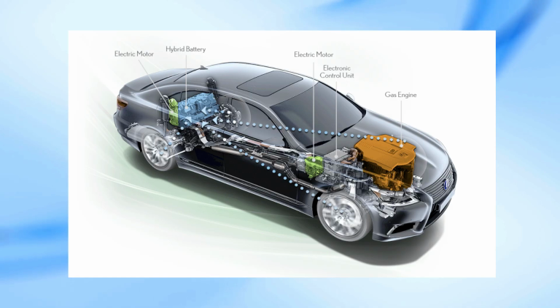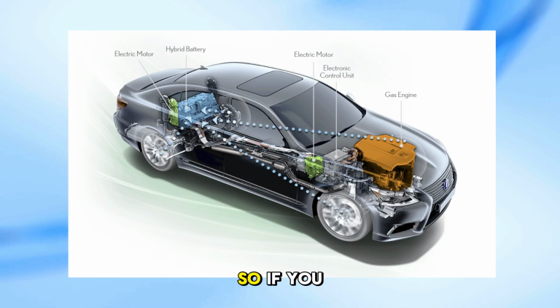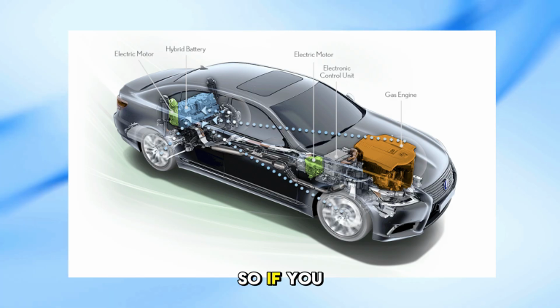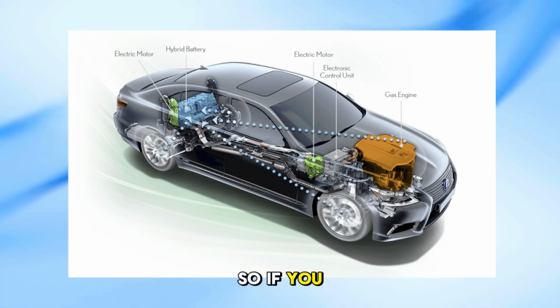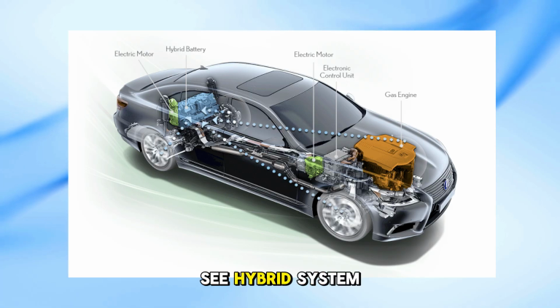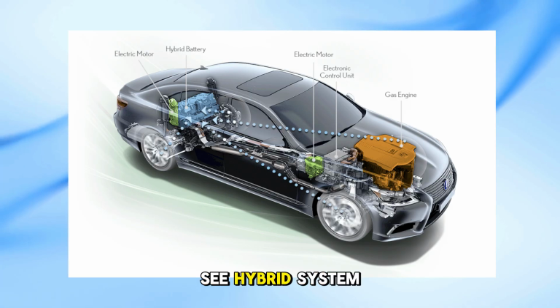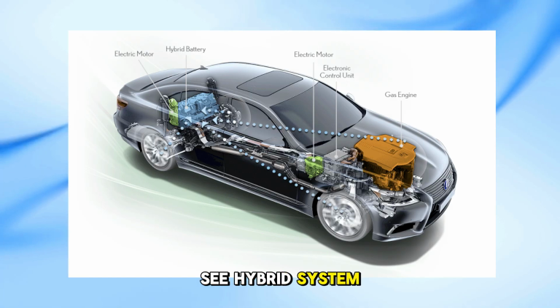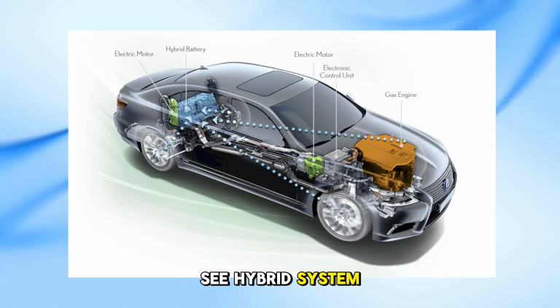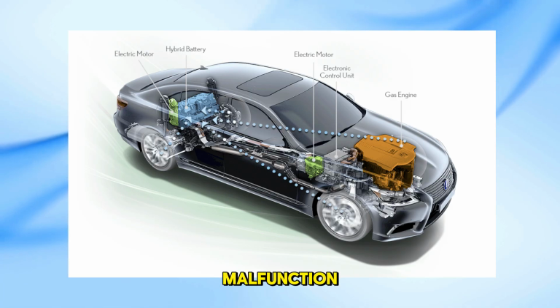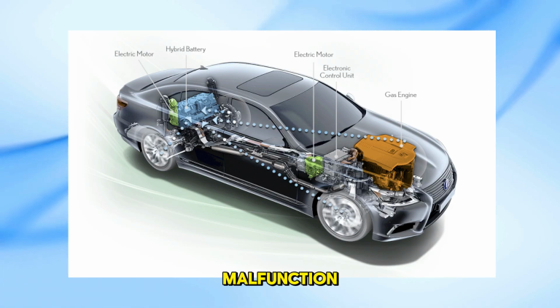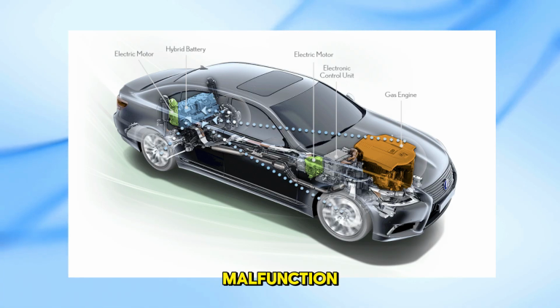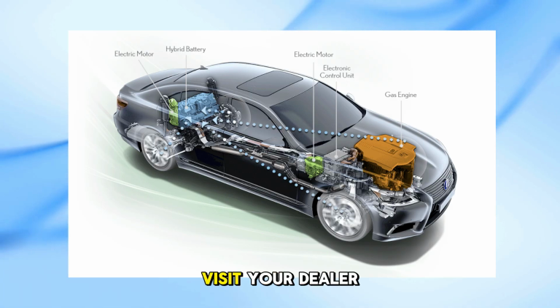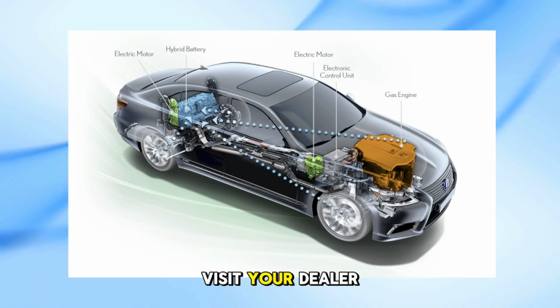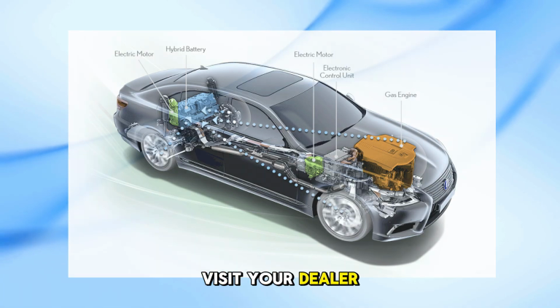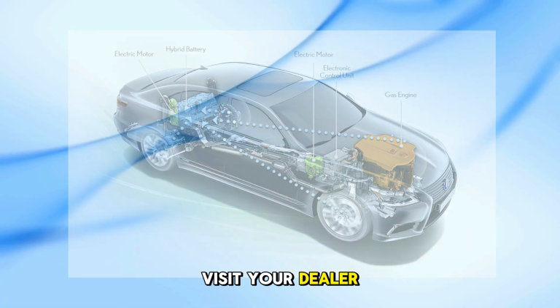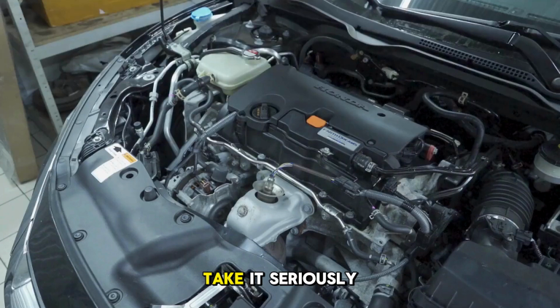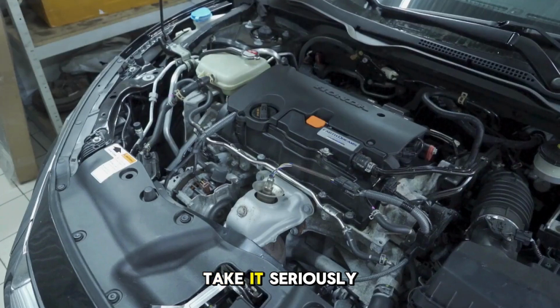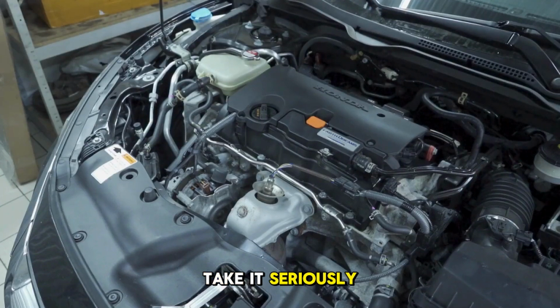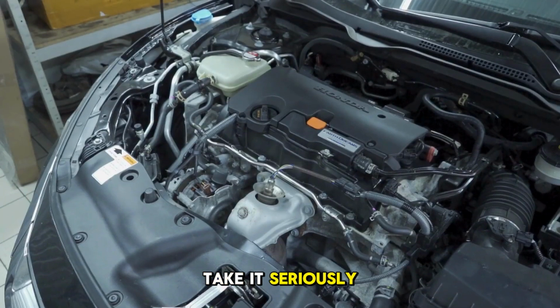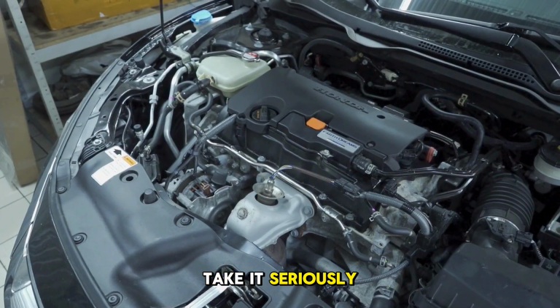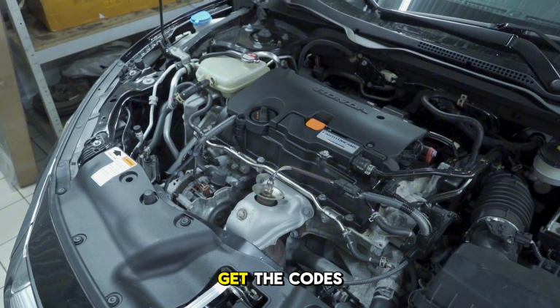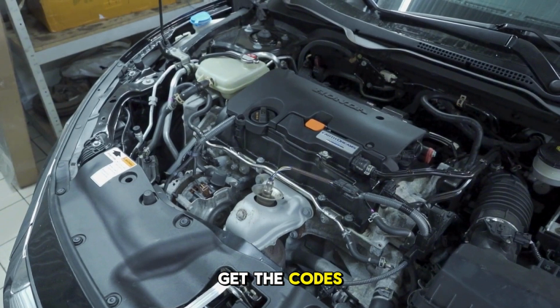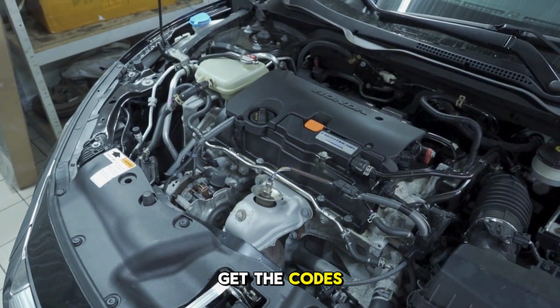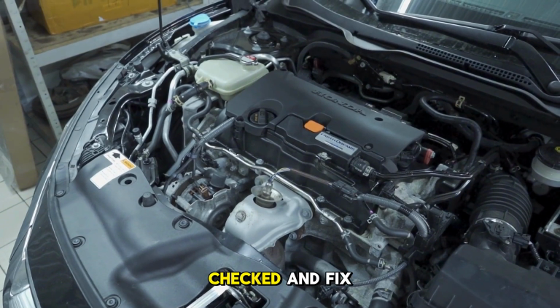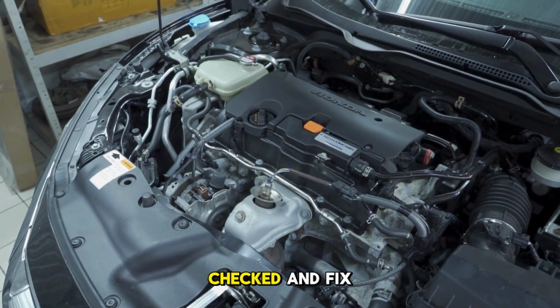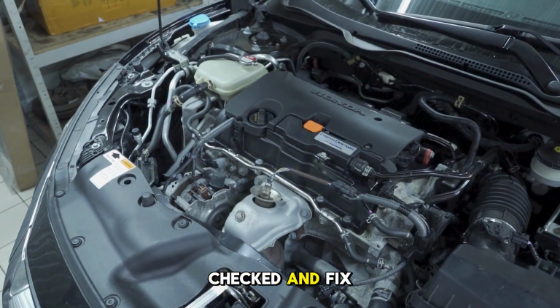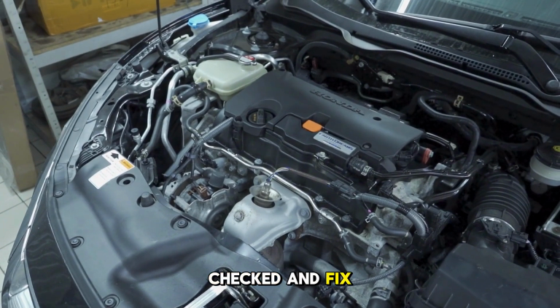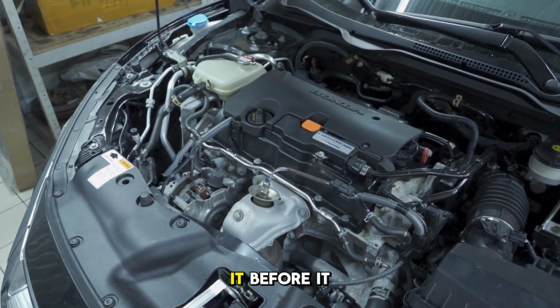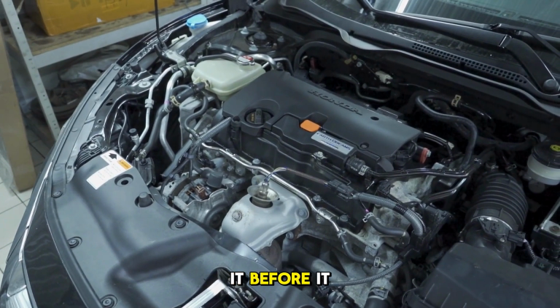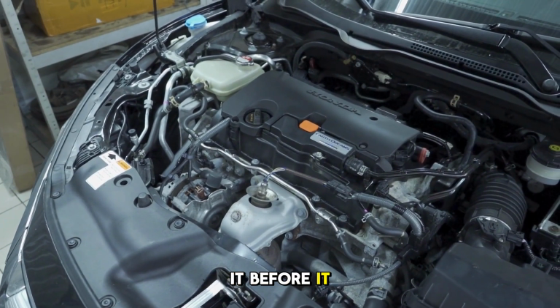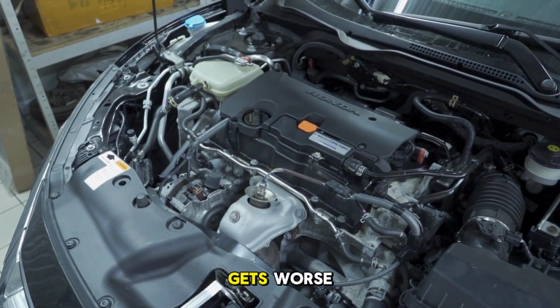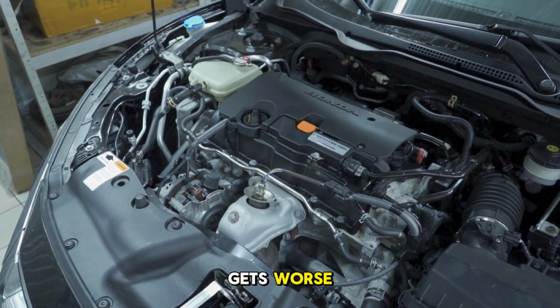So if you see Hybrid System Malfunction, visit your dealer, take it seriously, get the codes checked, and fix it before it gets worse.